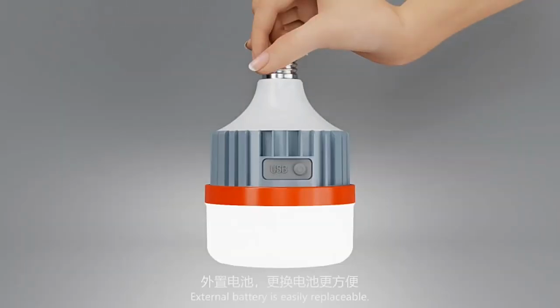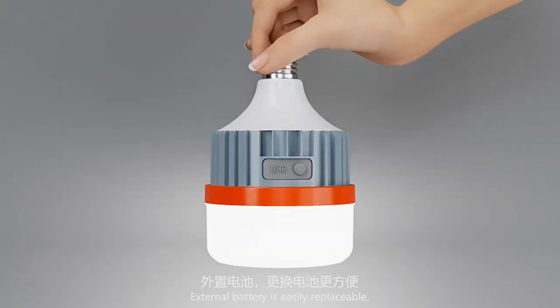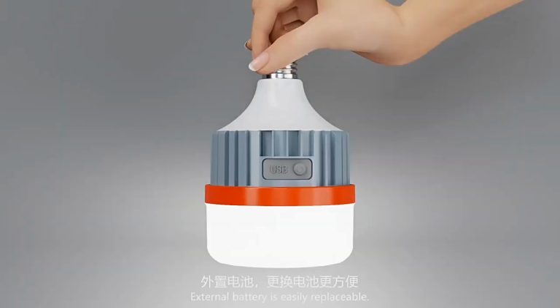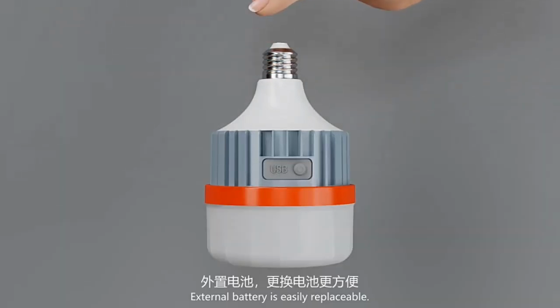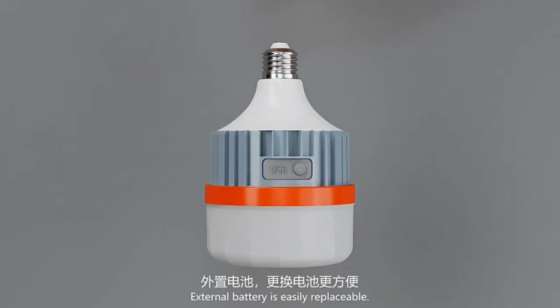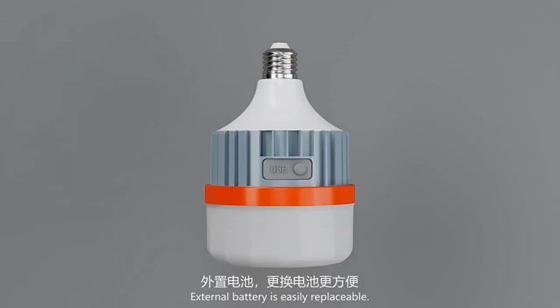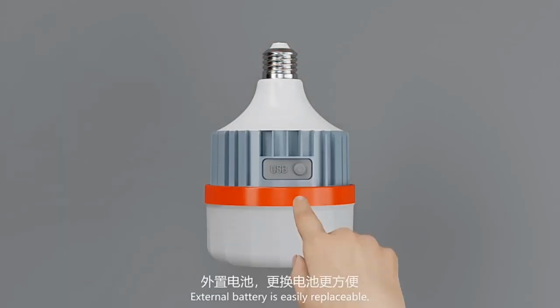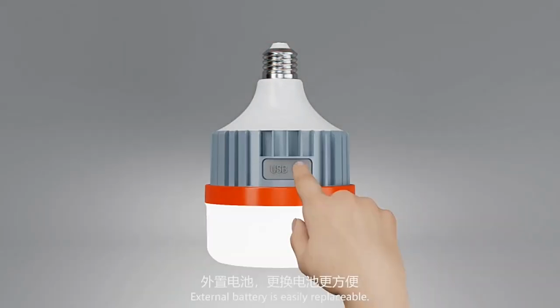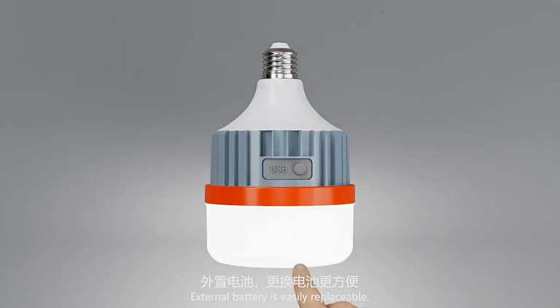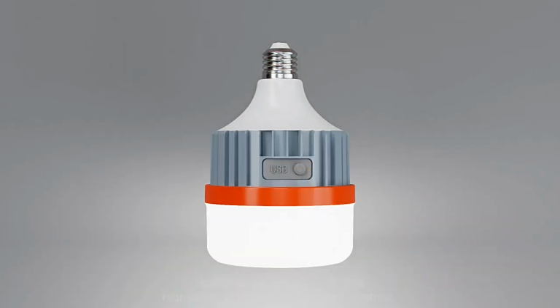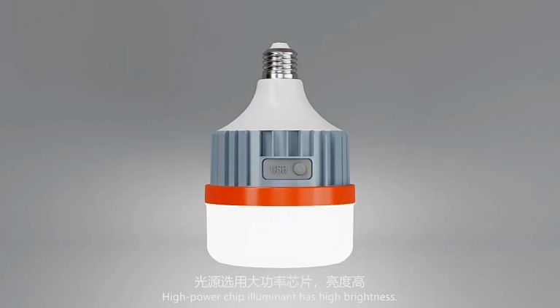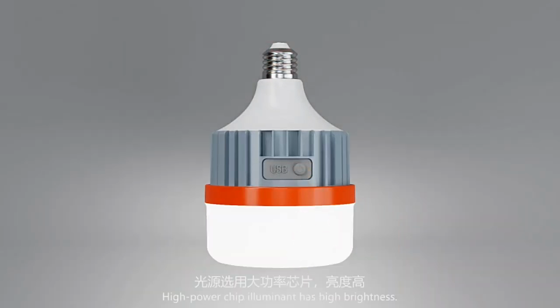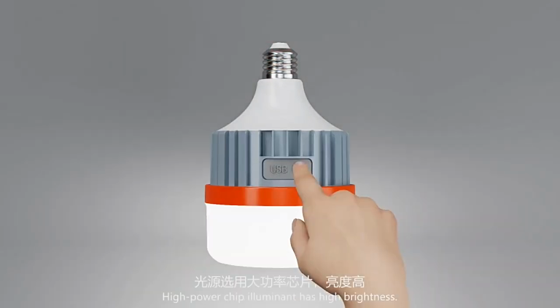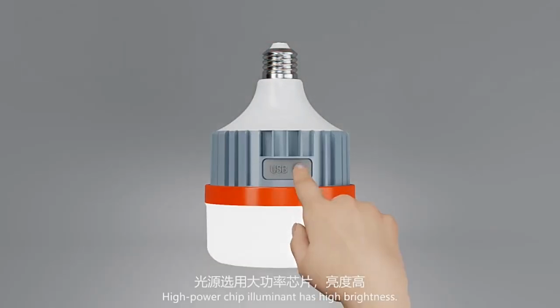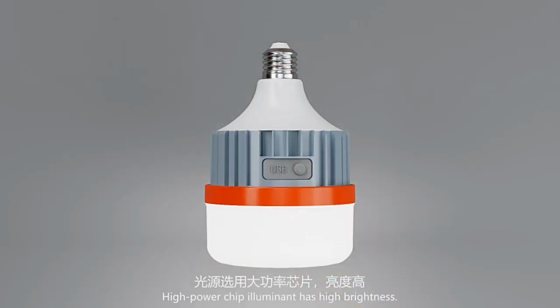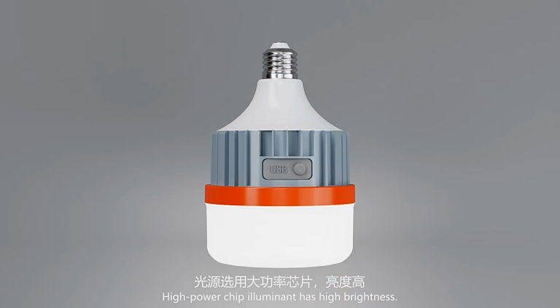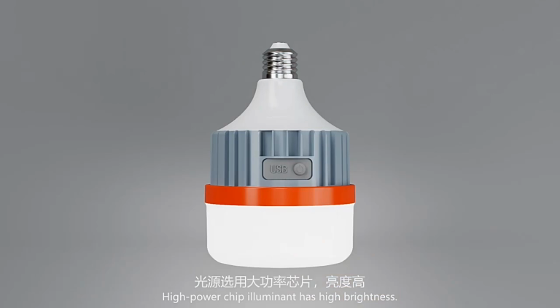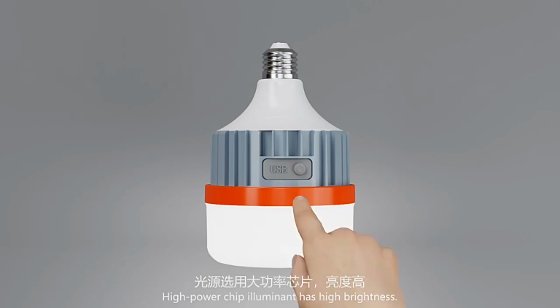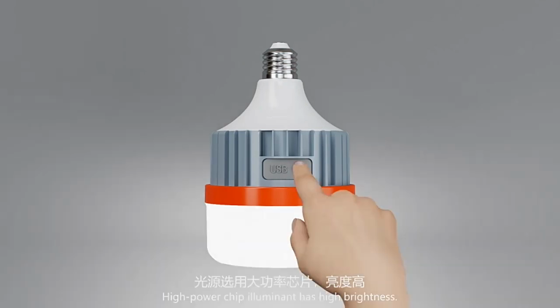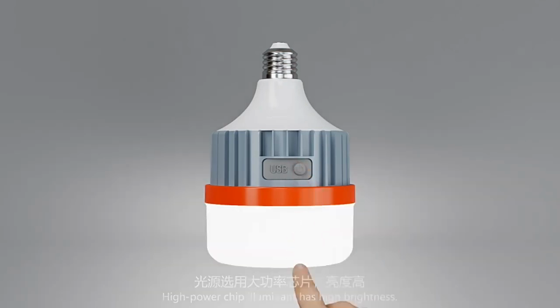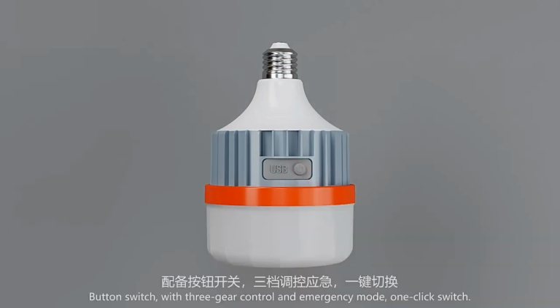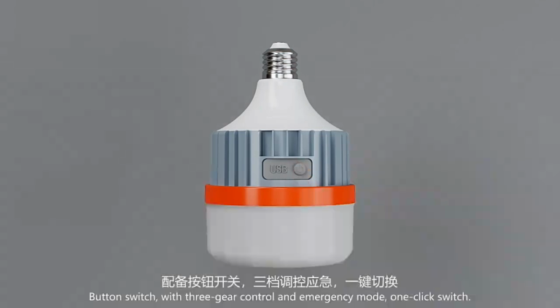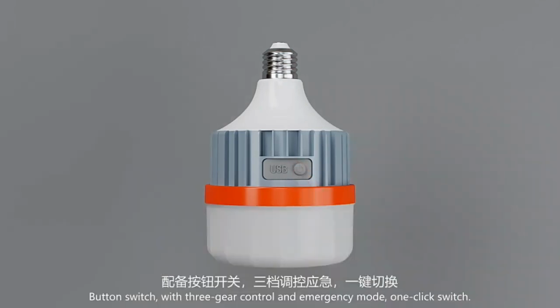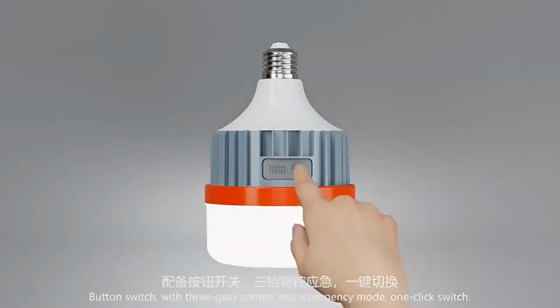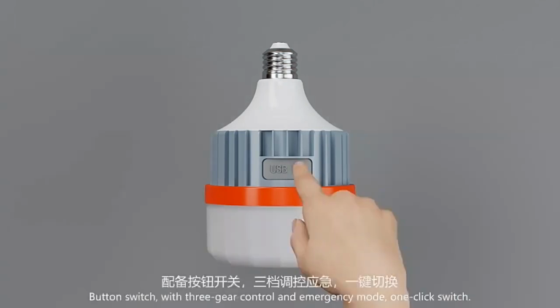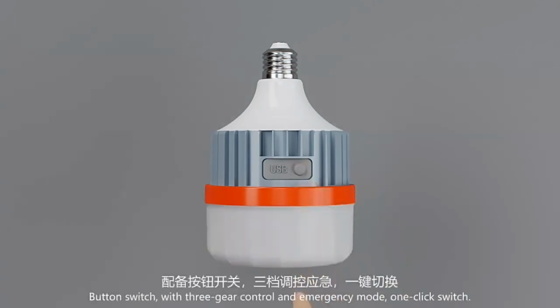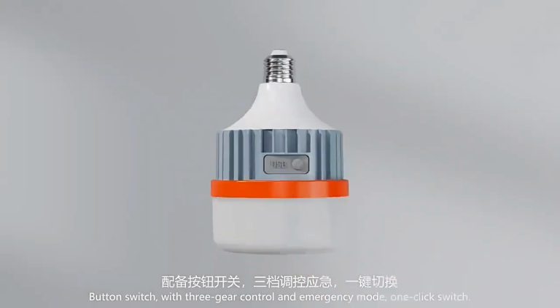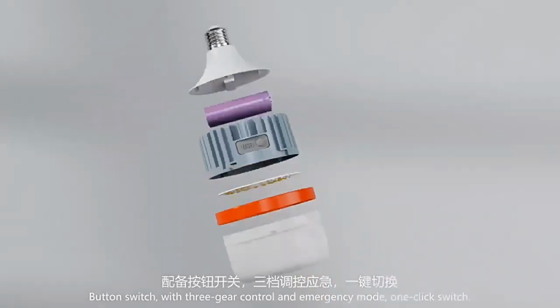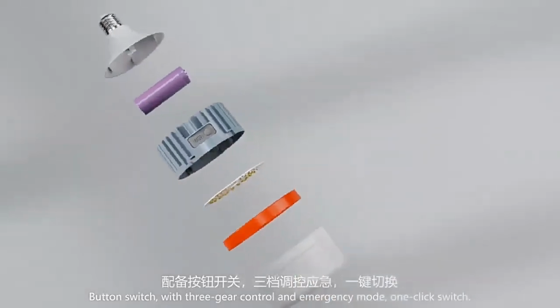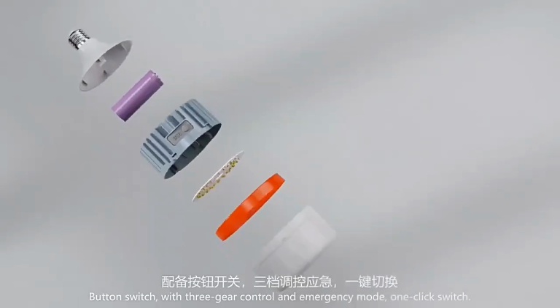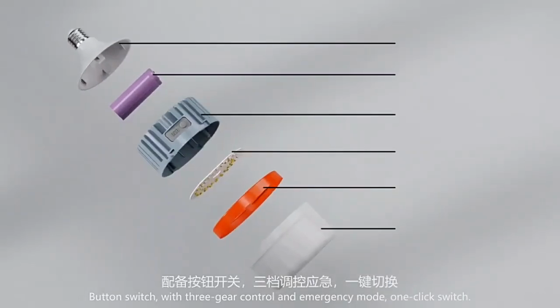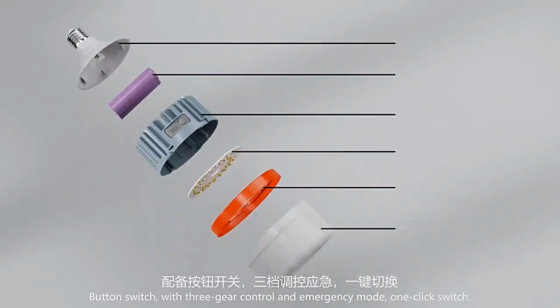External battery is easily replaceable. High-power chip aluminum has high brightness. Button switch with 3-gear control and emergency mode.